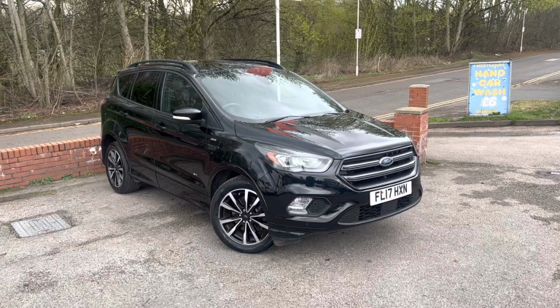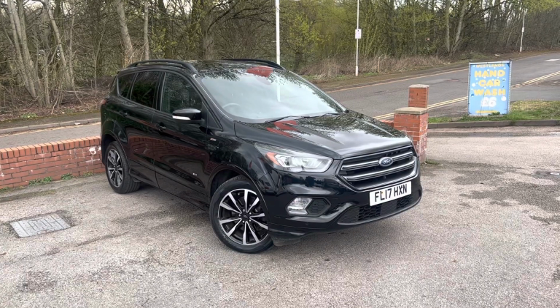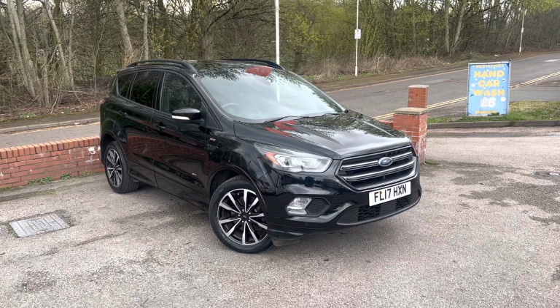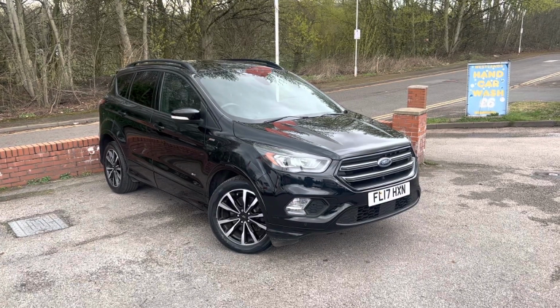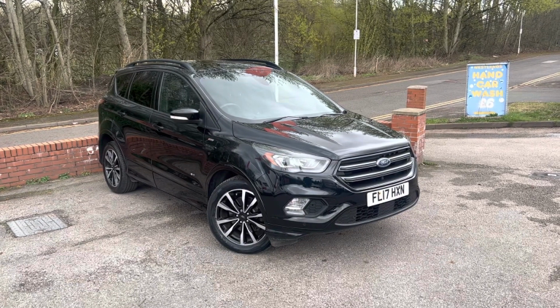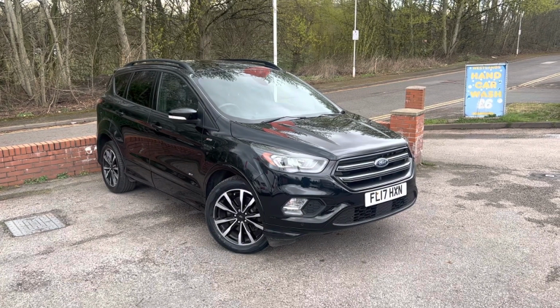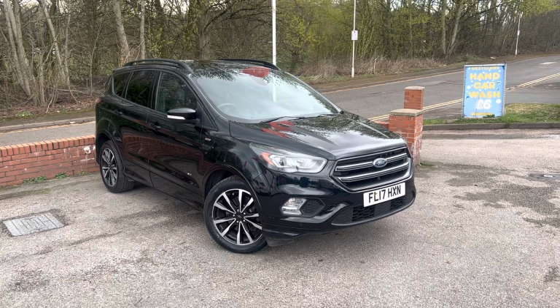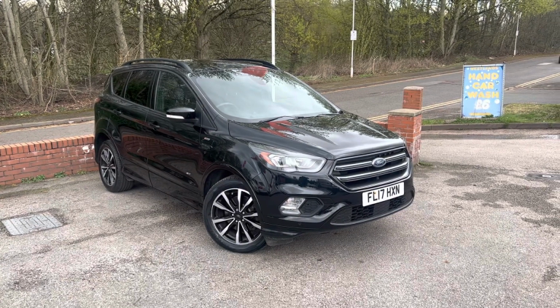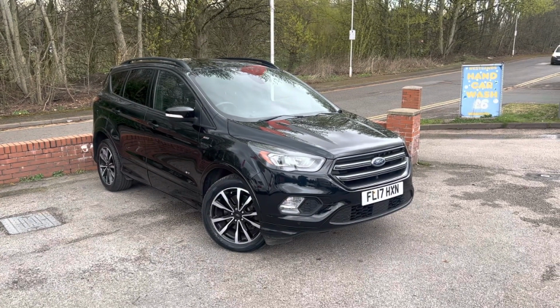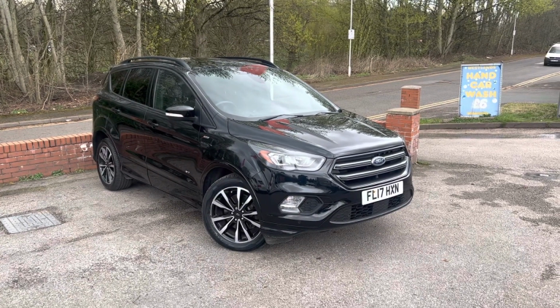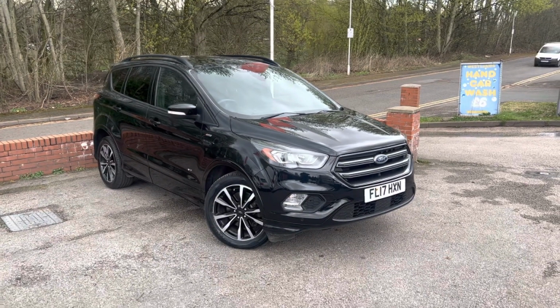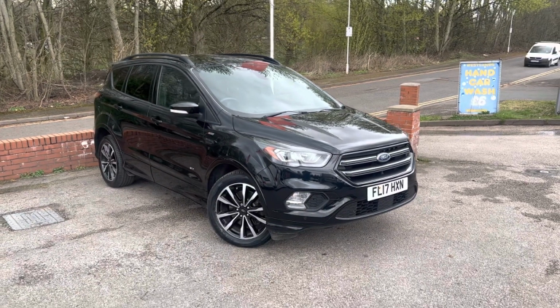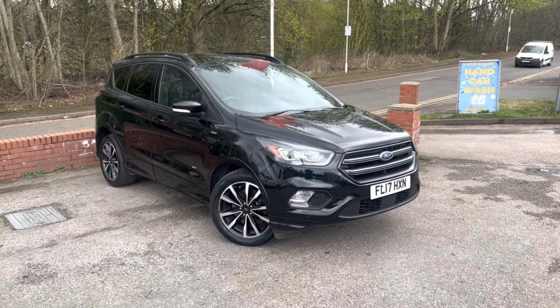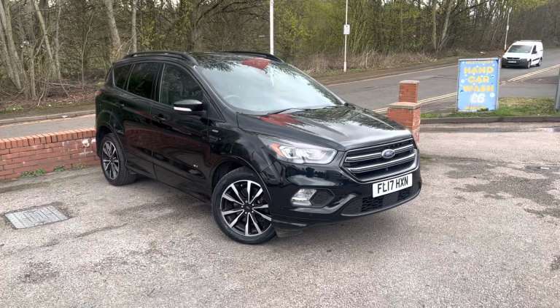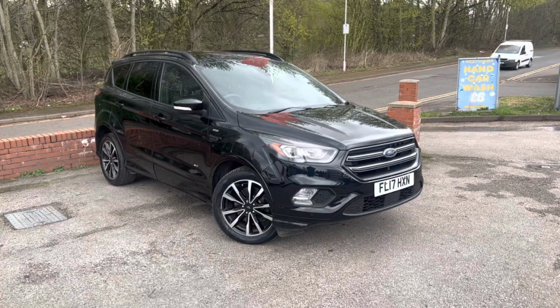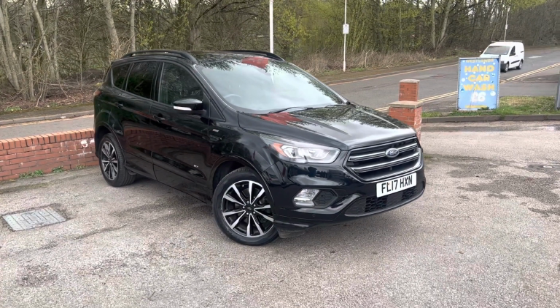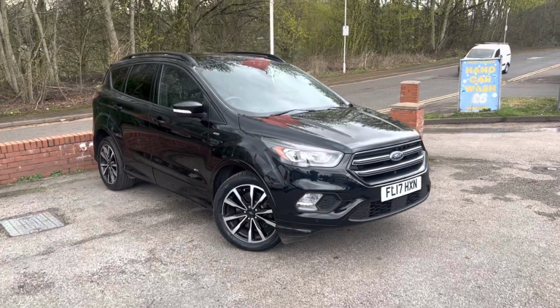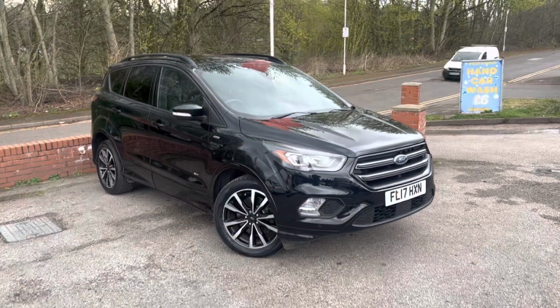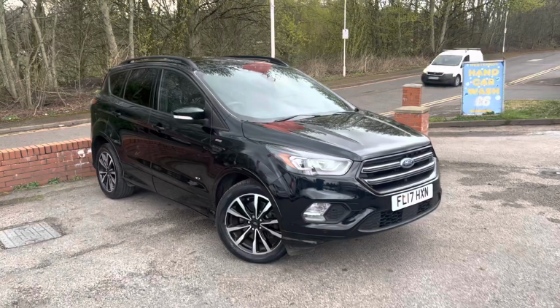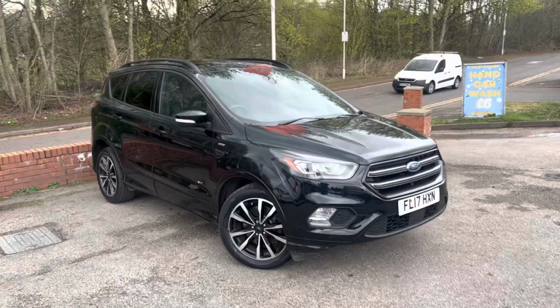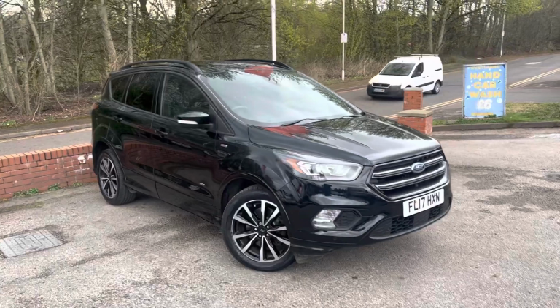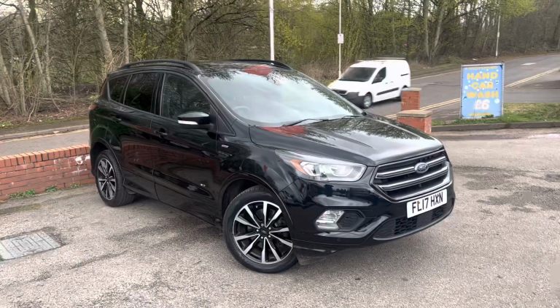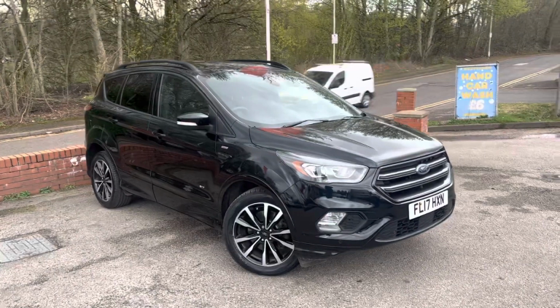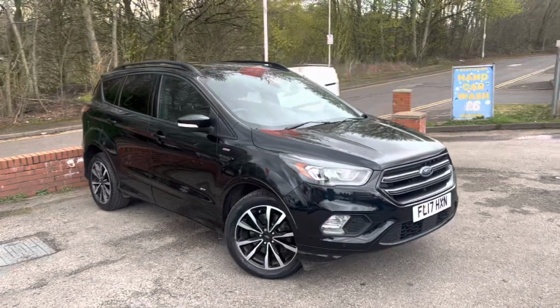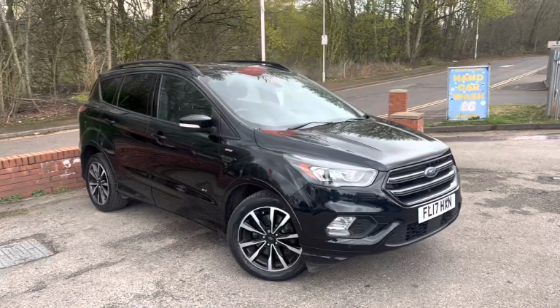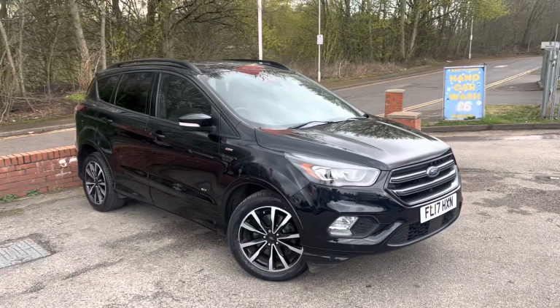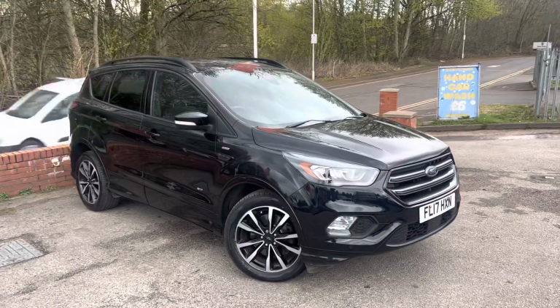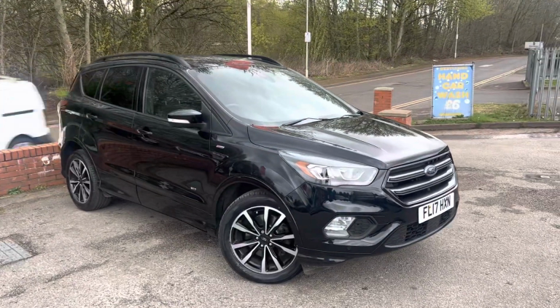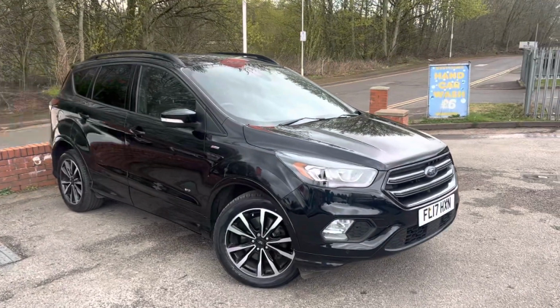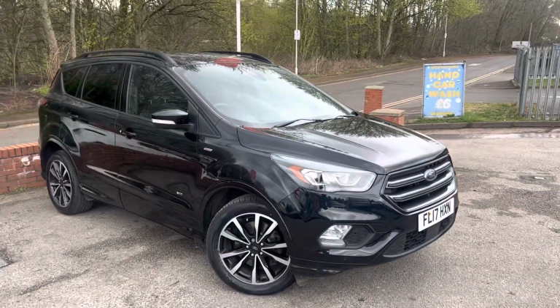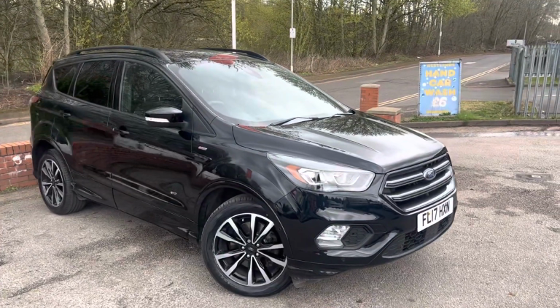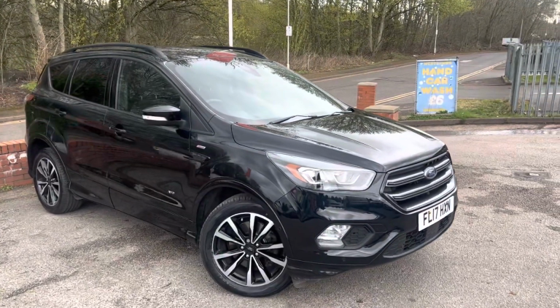Hello, it's Michael here at MSC Motors. Lovely 2017 Ford Kuga ST-Line just arrived today at MSC Motors.